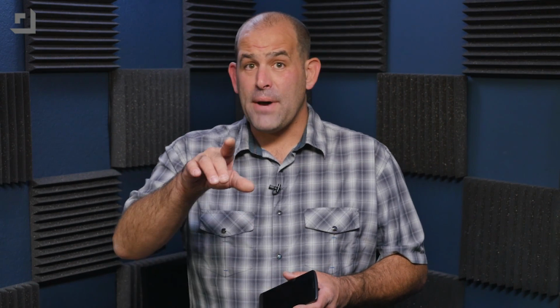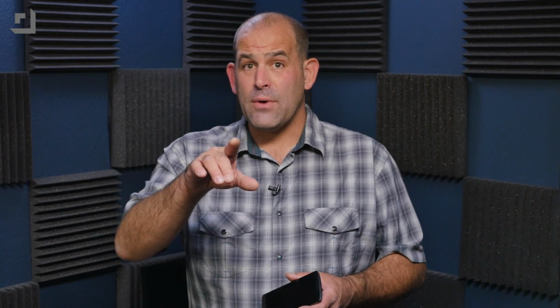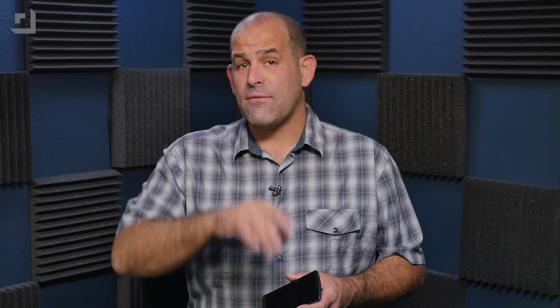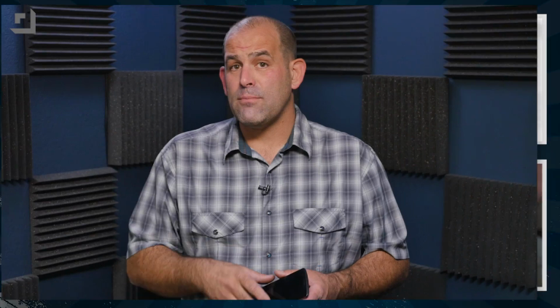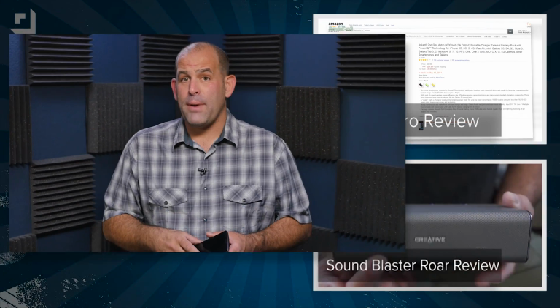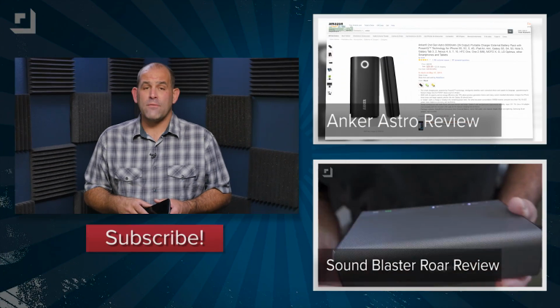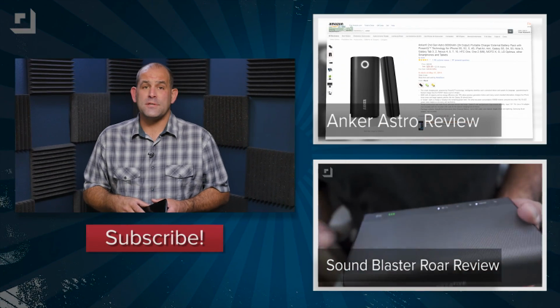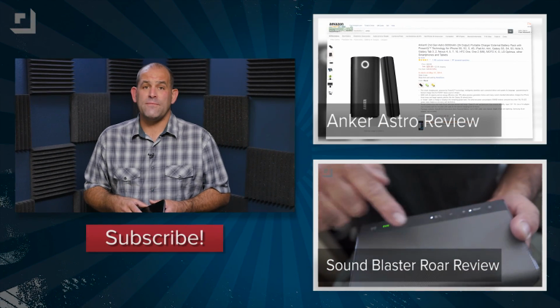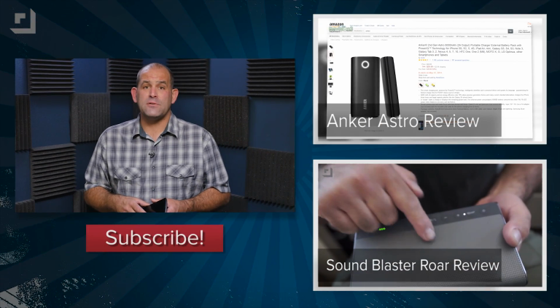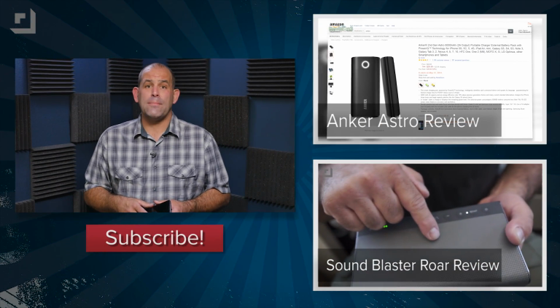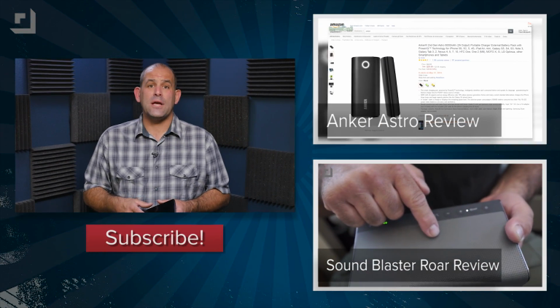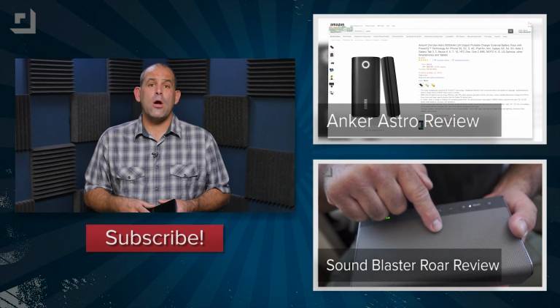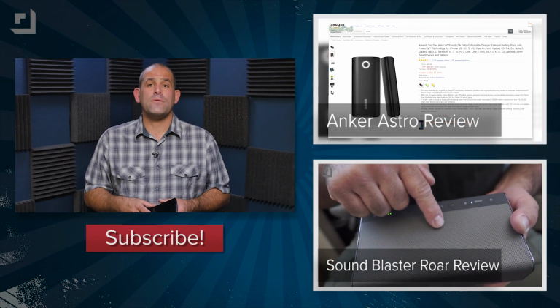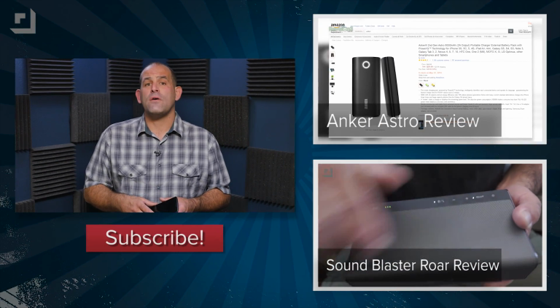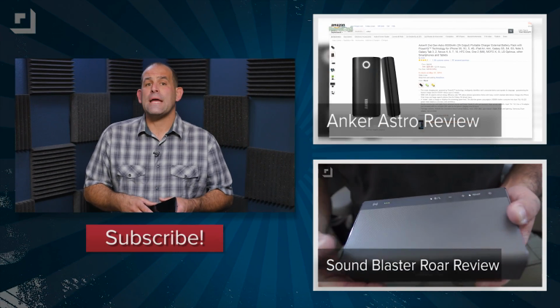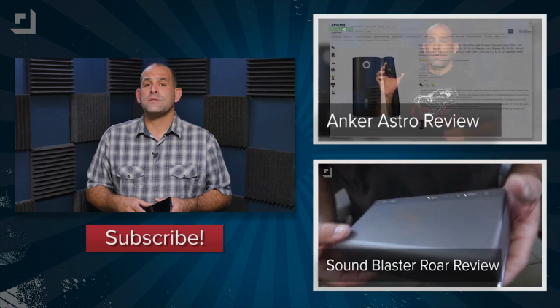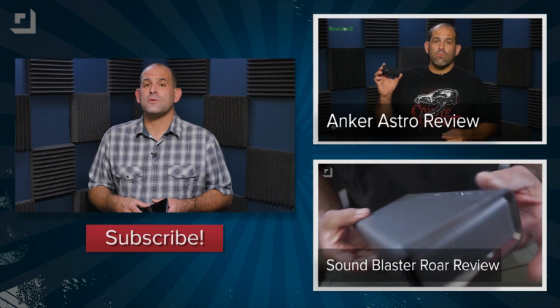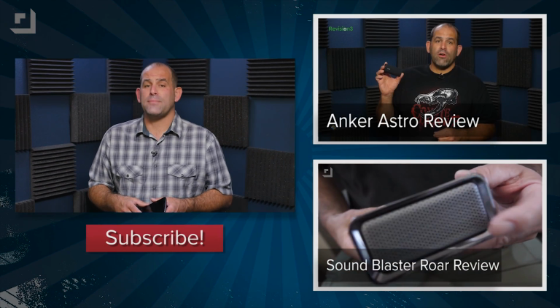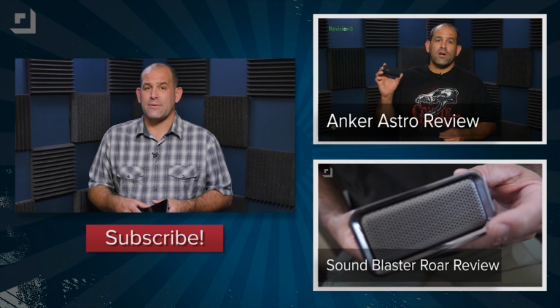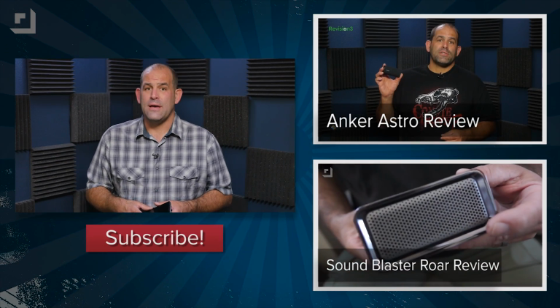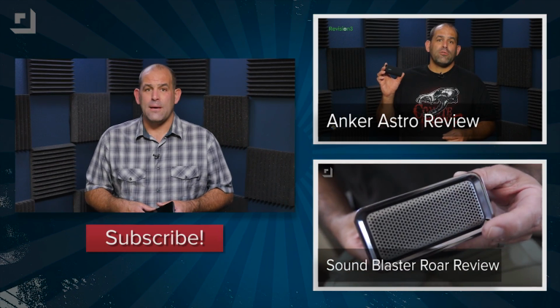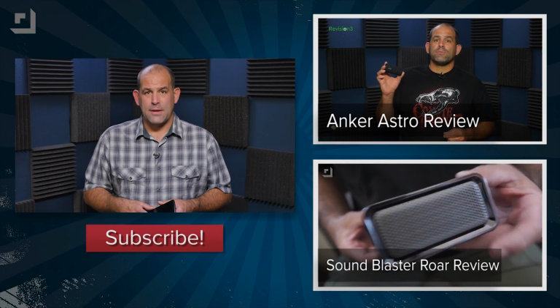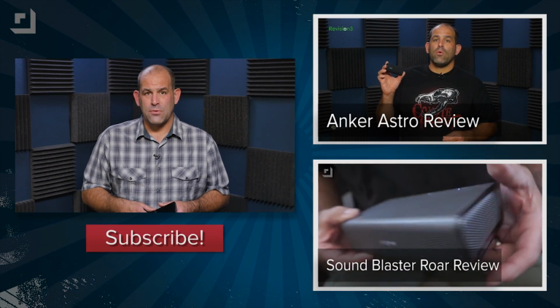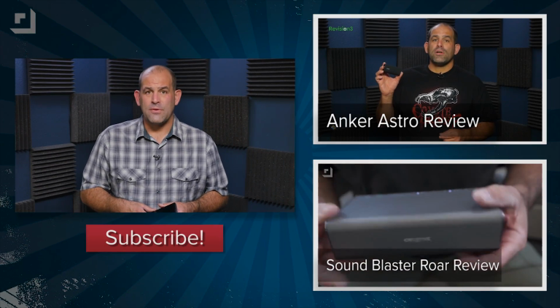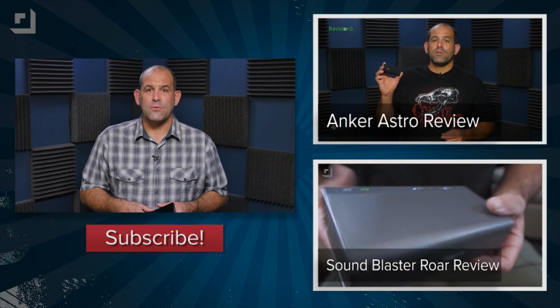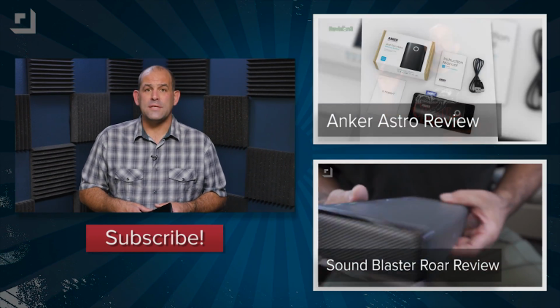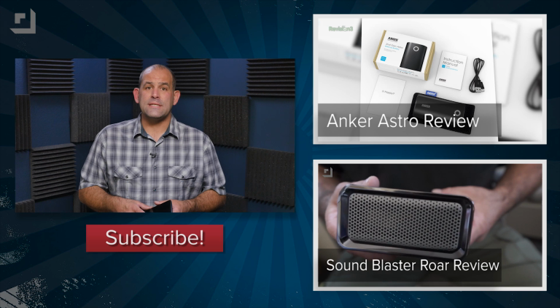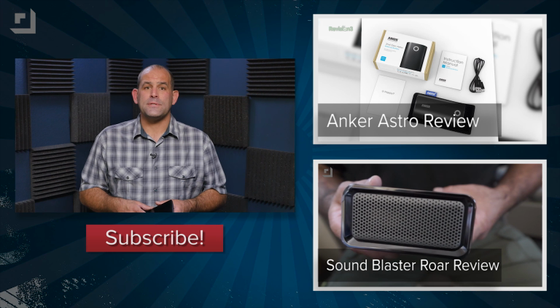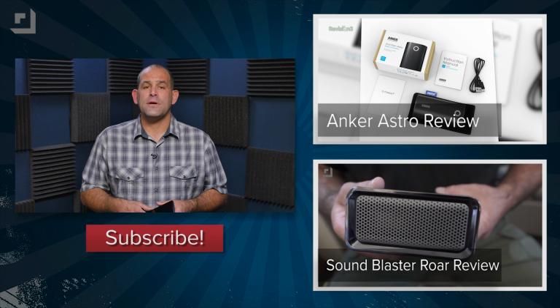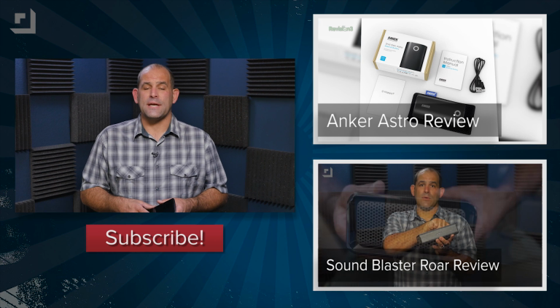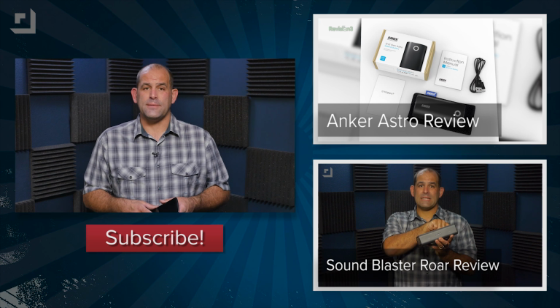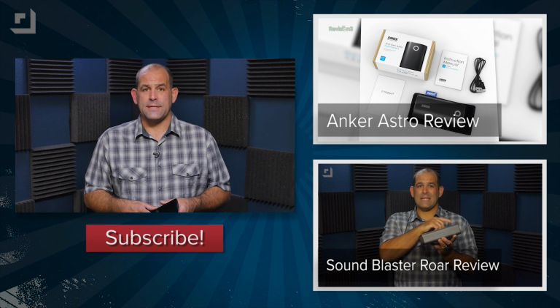By the way, if you need more power for your cell phone or tablet, check our review of Anker's external battery. I'm Patrick Norton. Thanks for watching this episode of Techzilla Bytes.